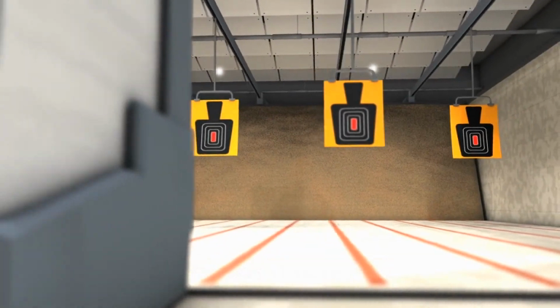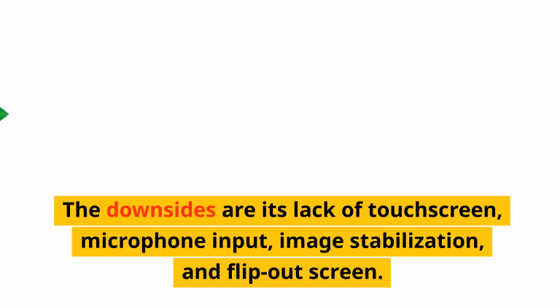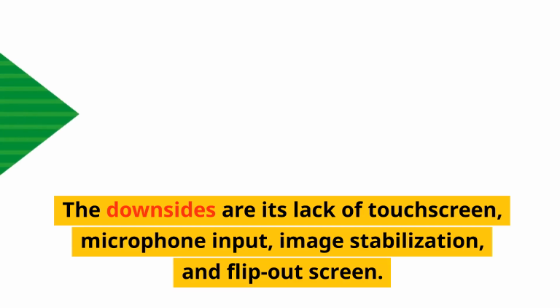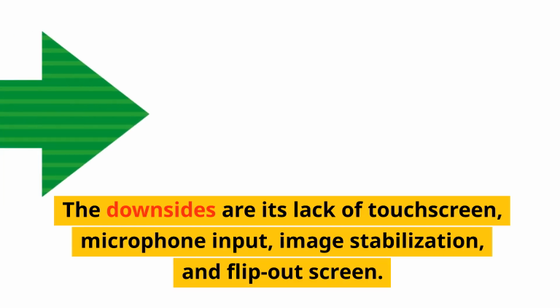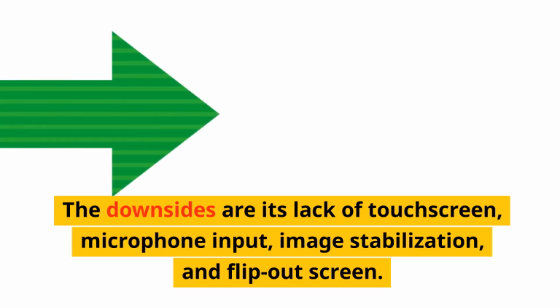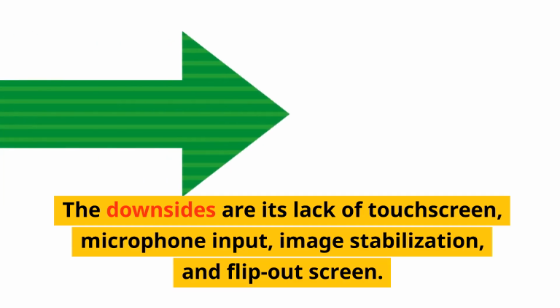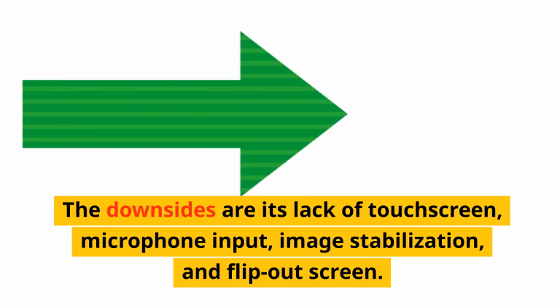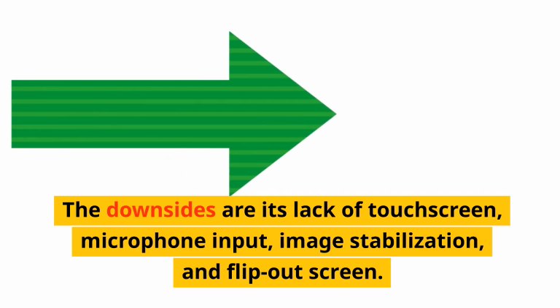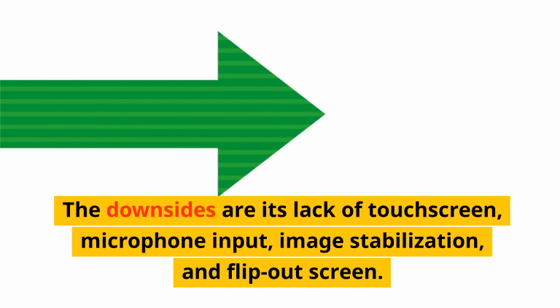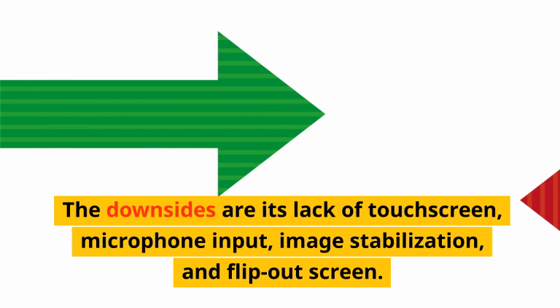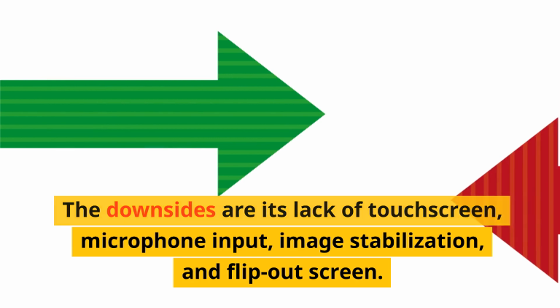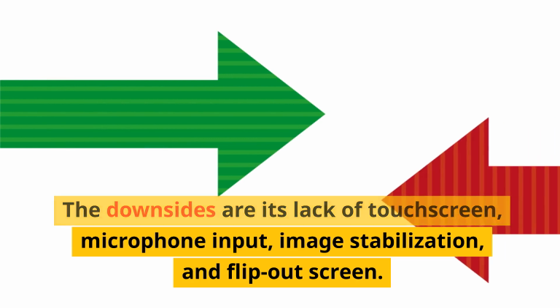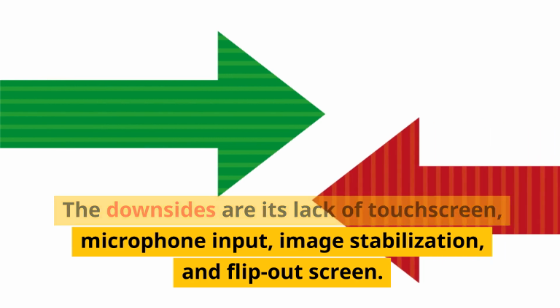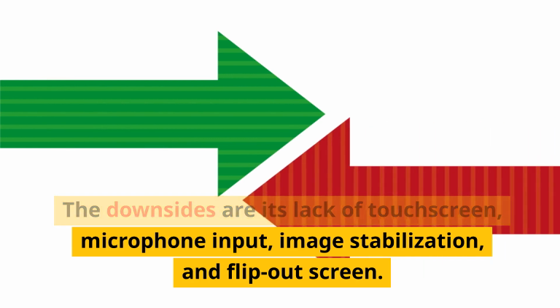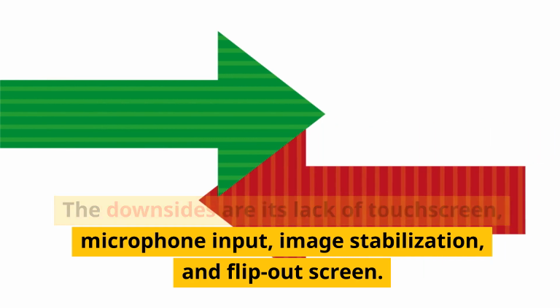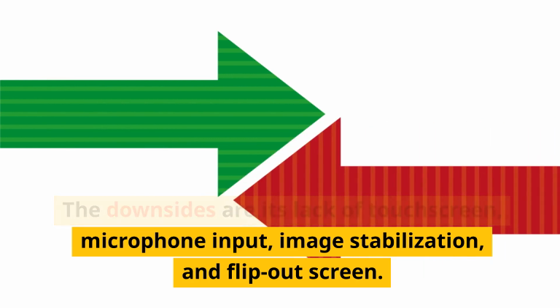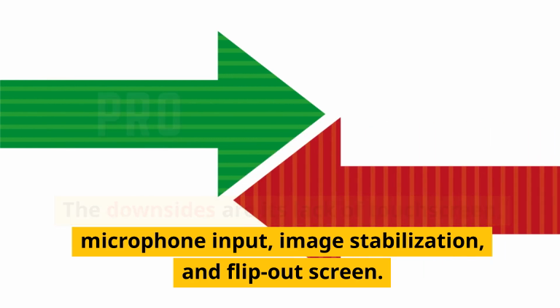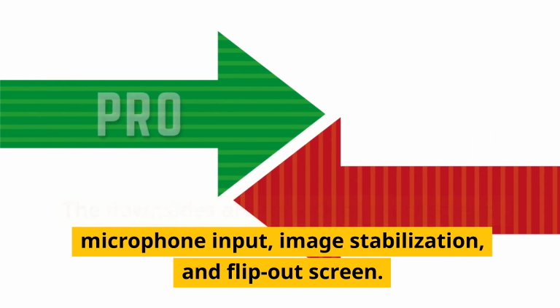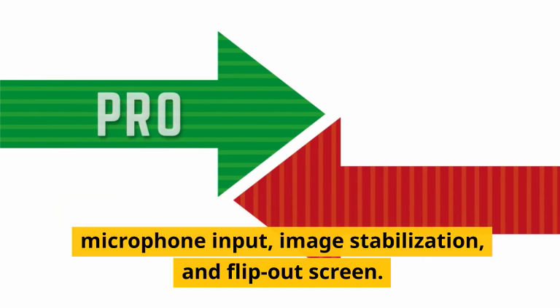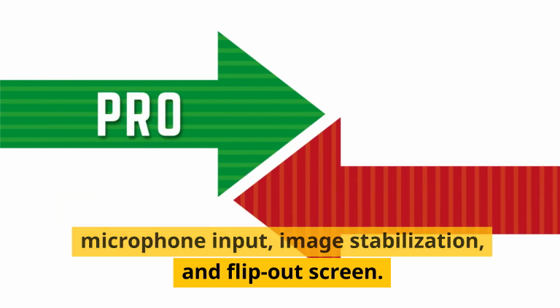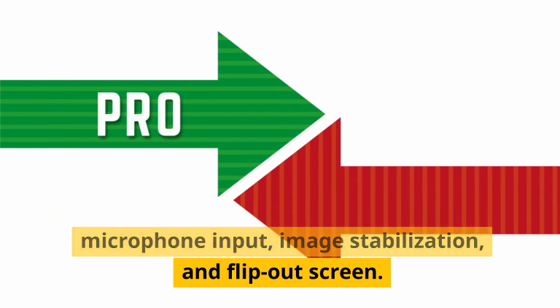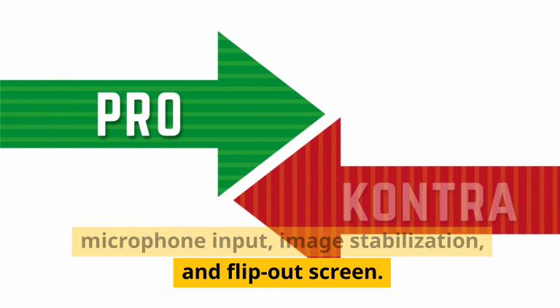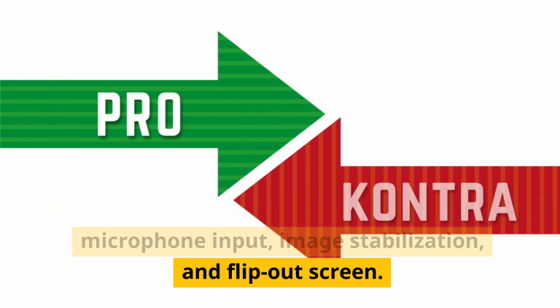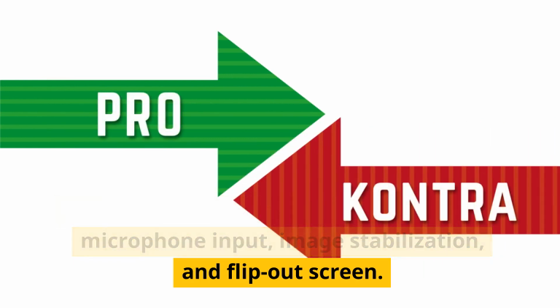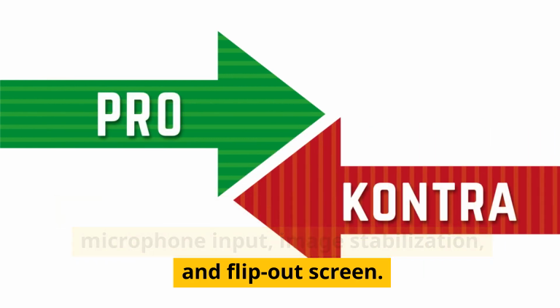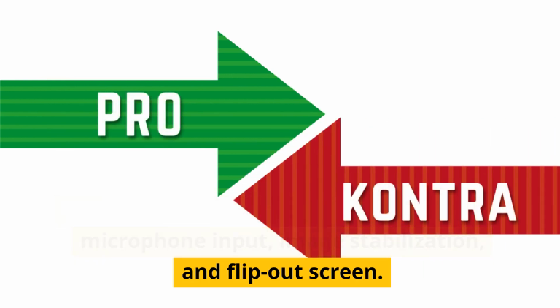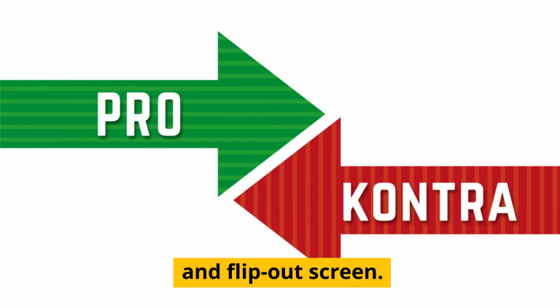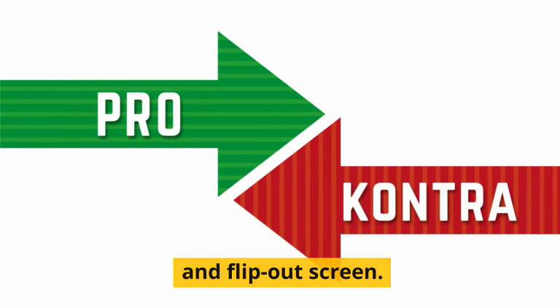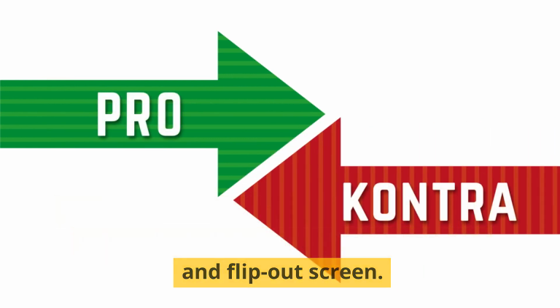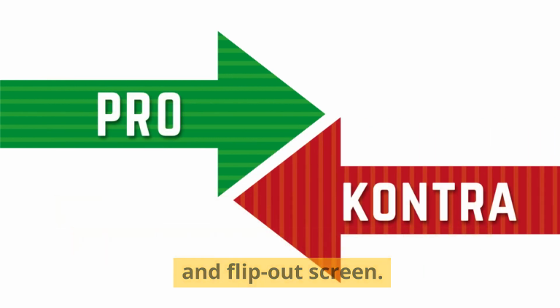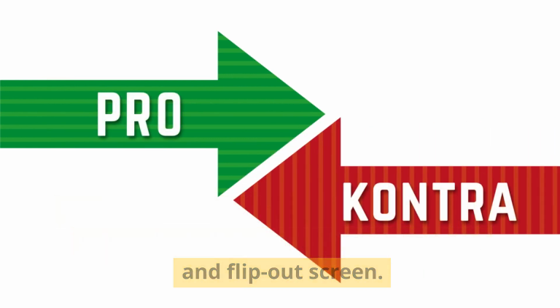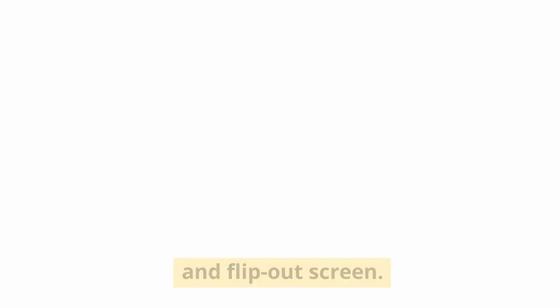The downsides are its lack of touchscreen, microphone input, image stabilization, and flip-out screen.